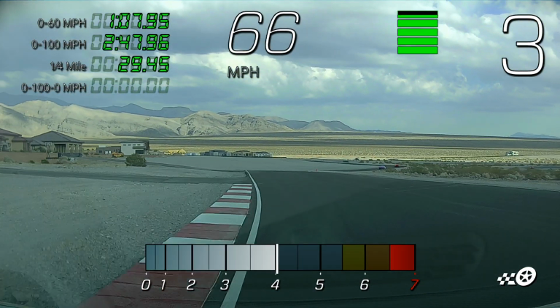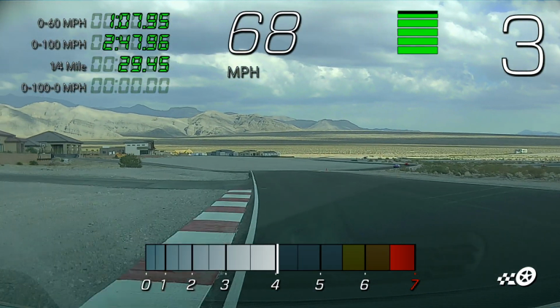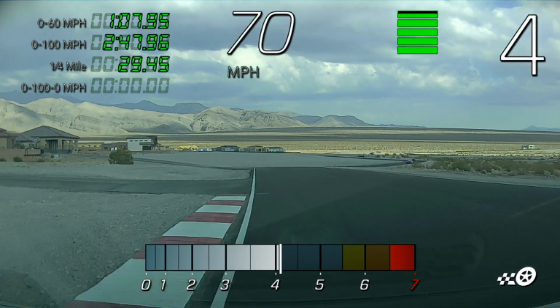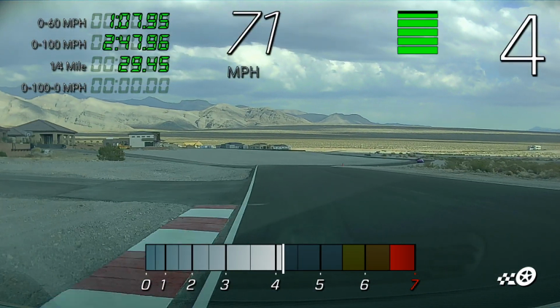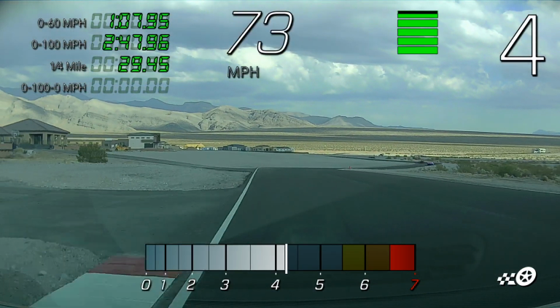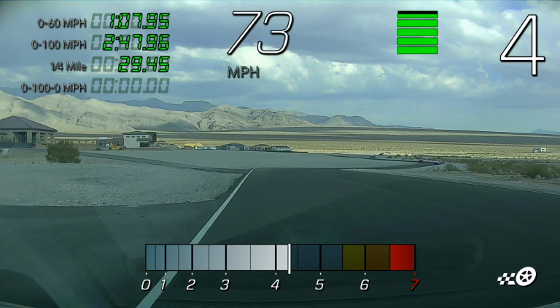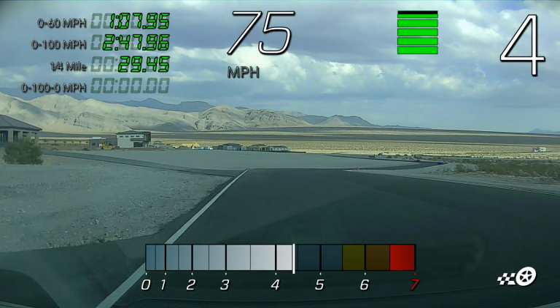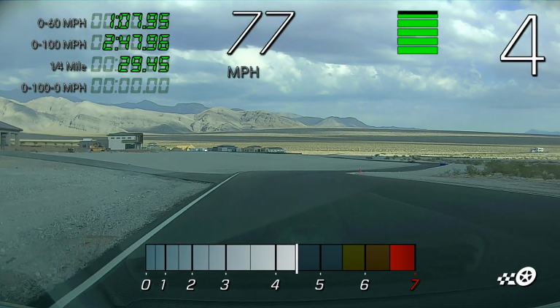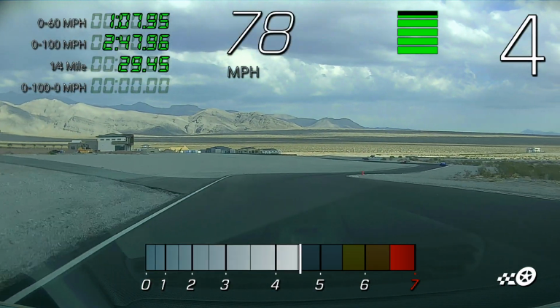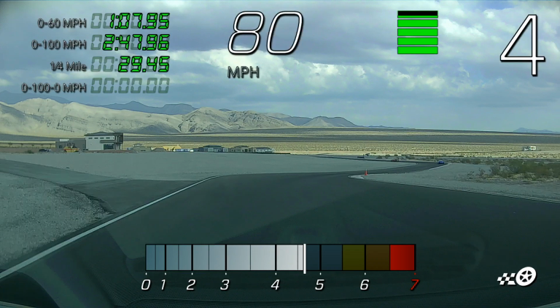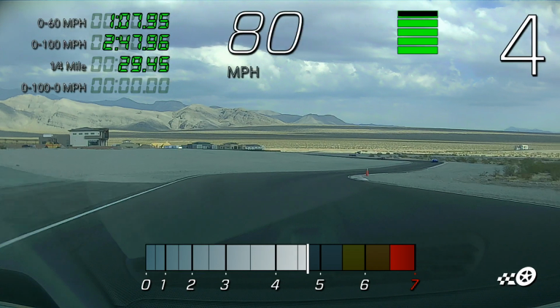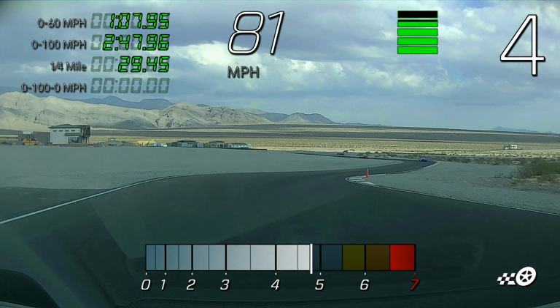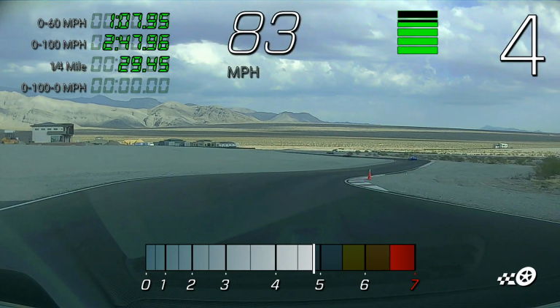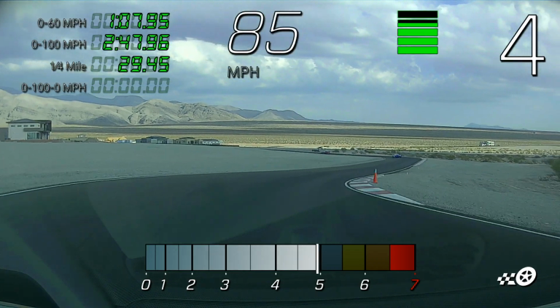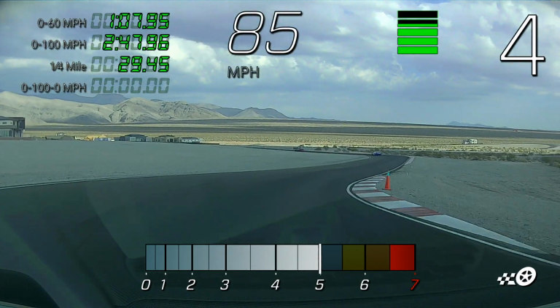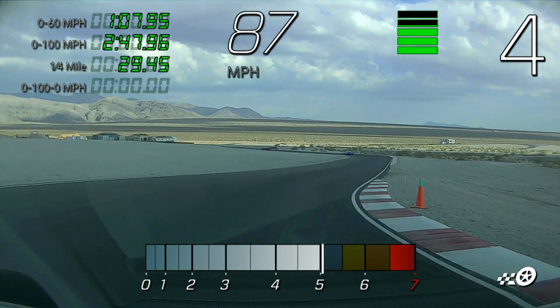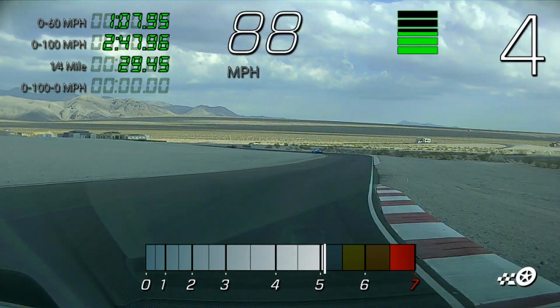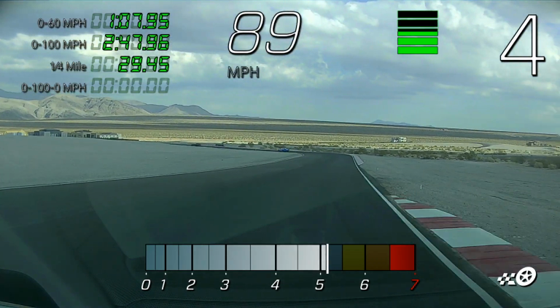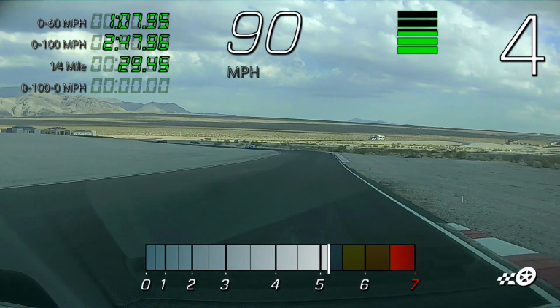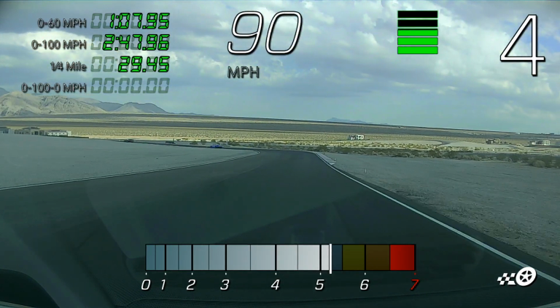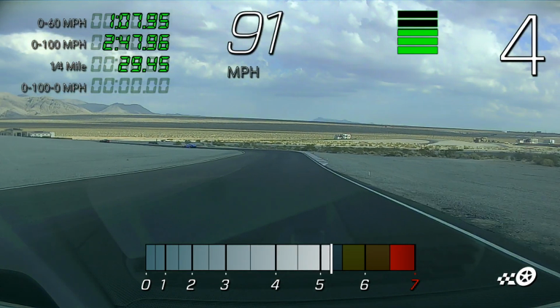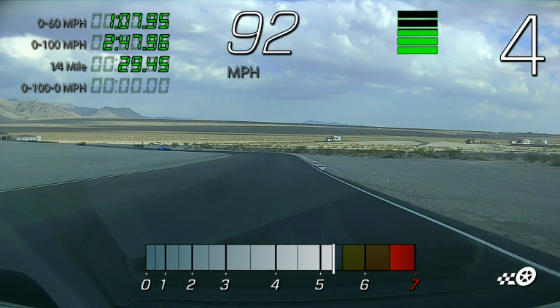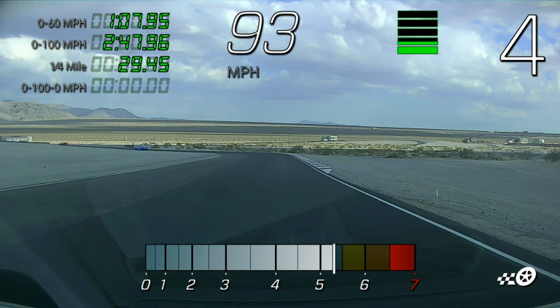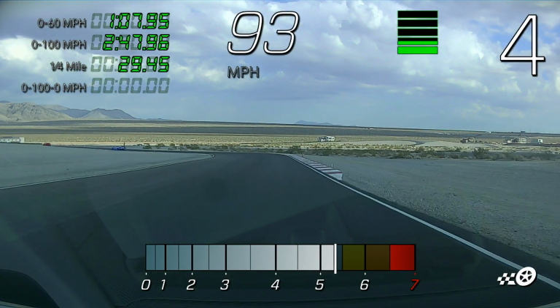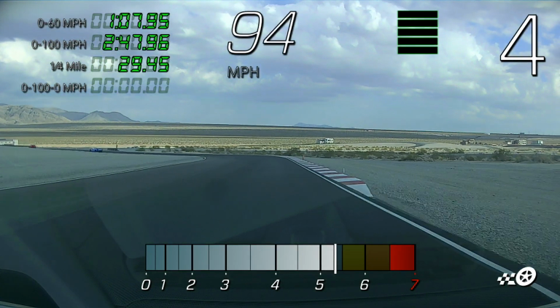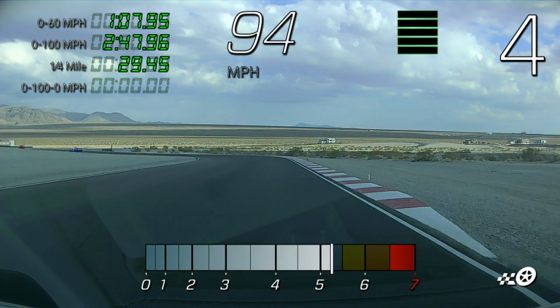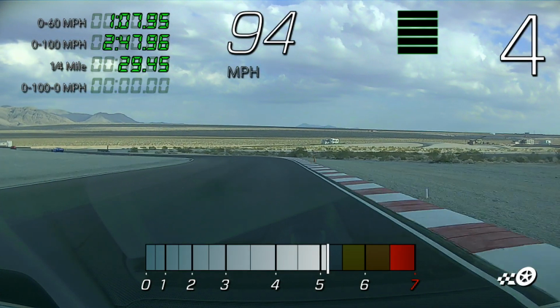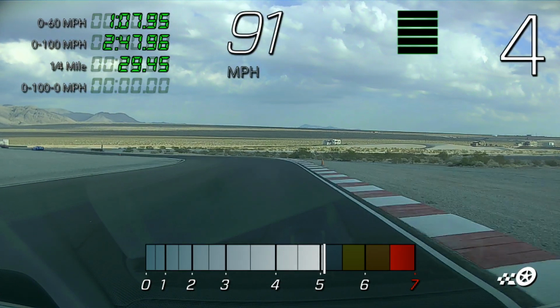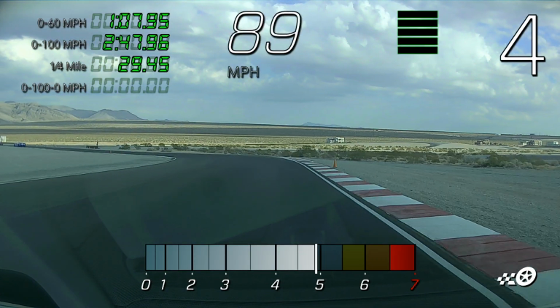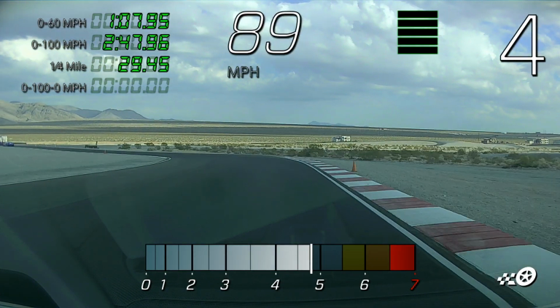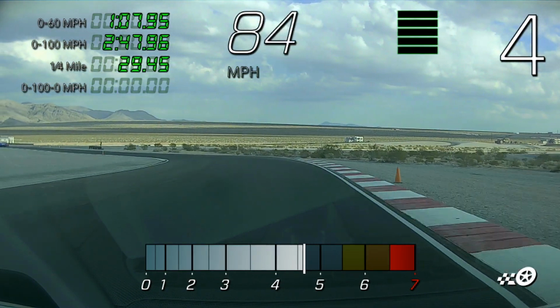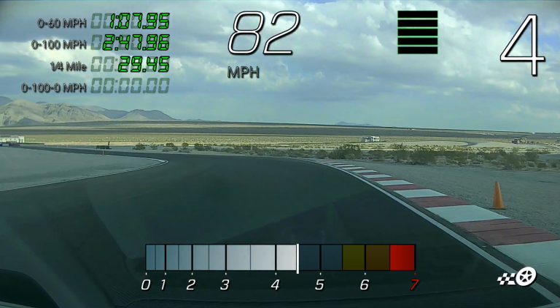Nice job Jeff. A few good laps there. As we come out of the back straightaway here, we're going to bring the speed down — I'm going to bring Chris up.